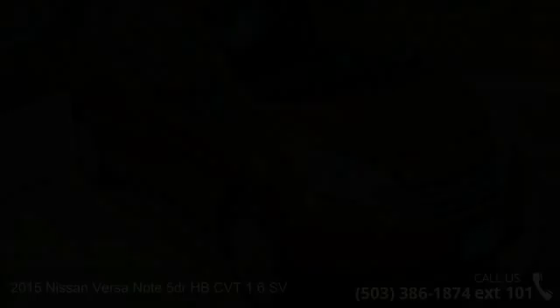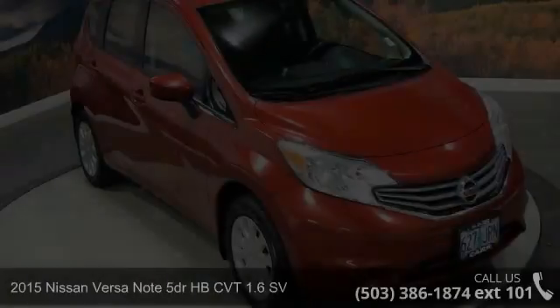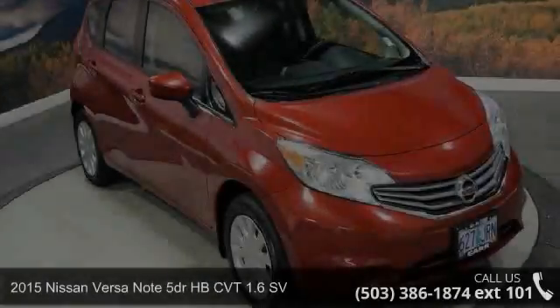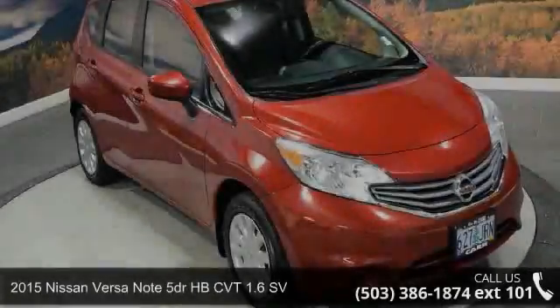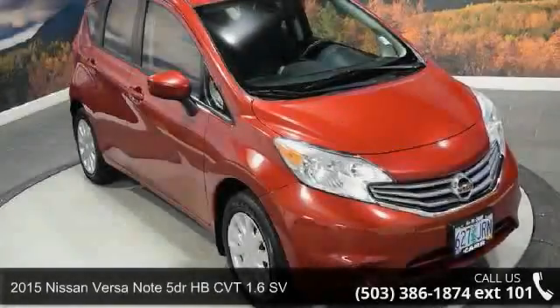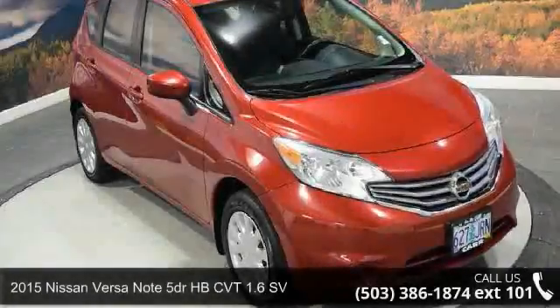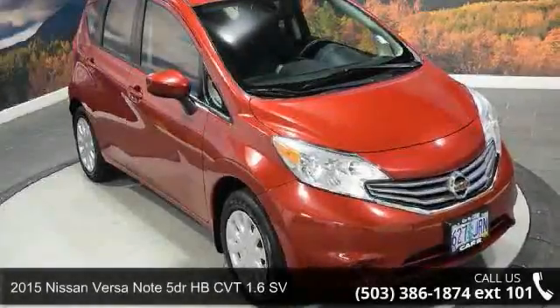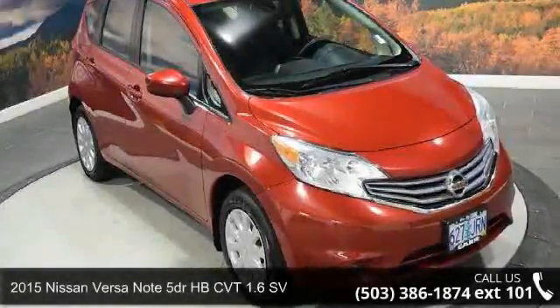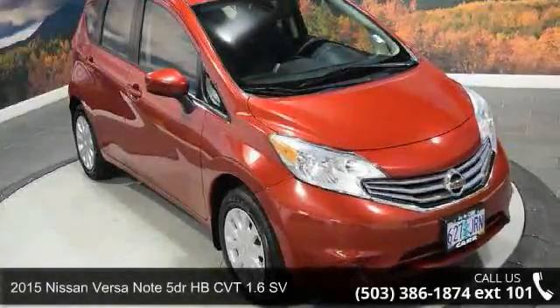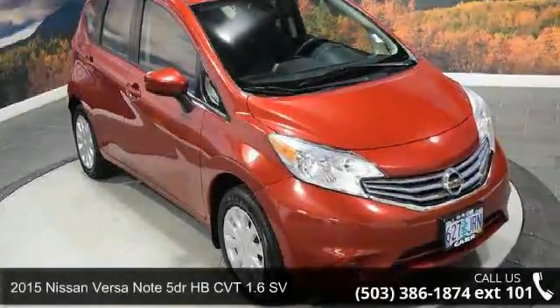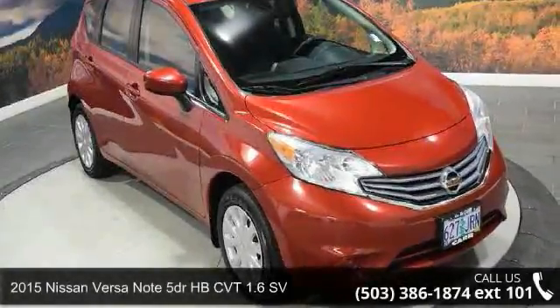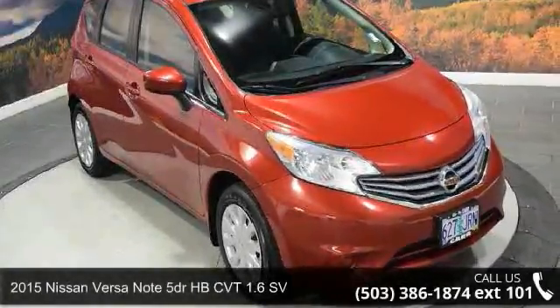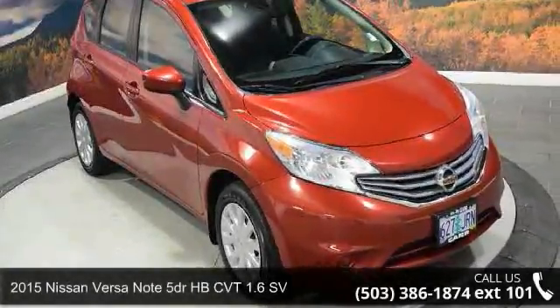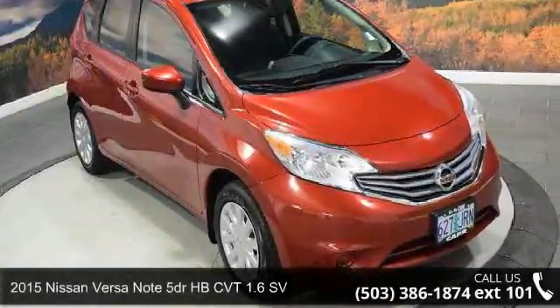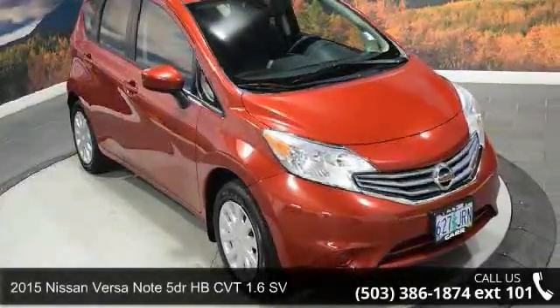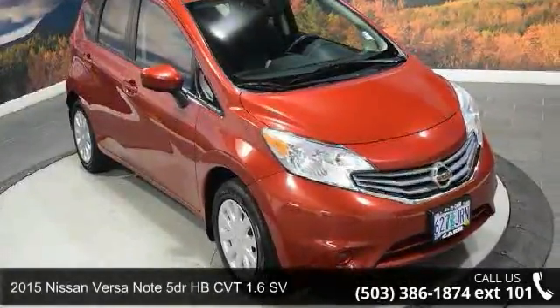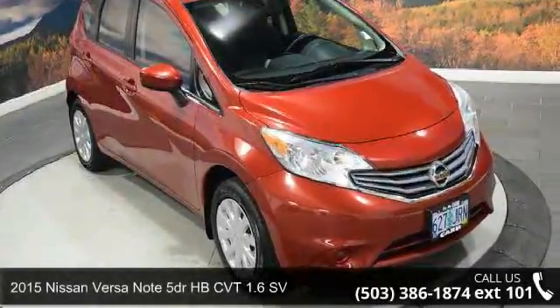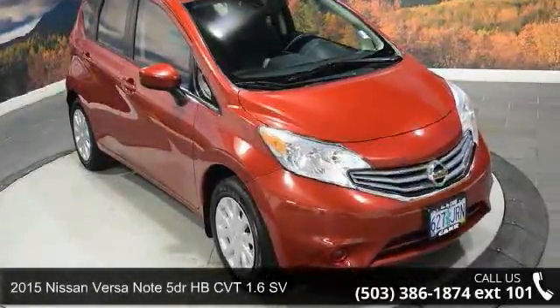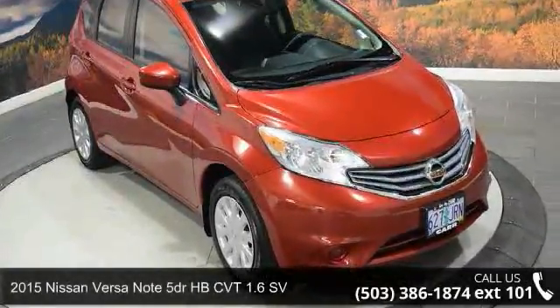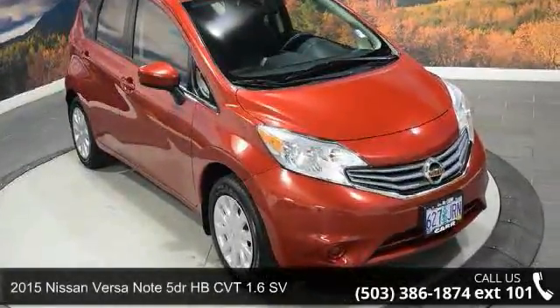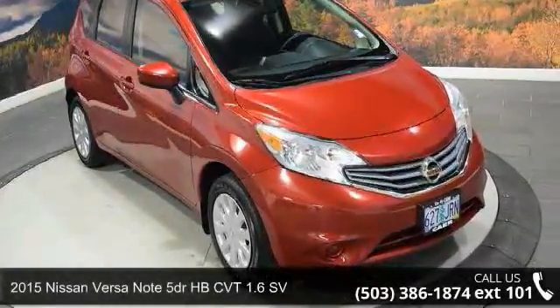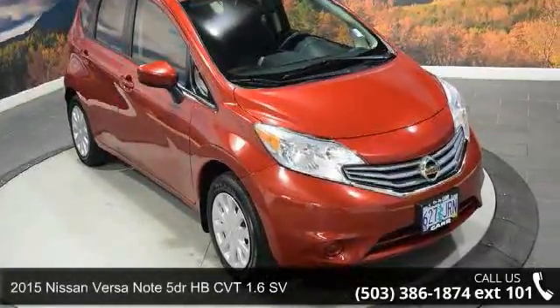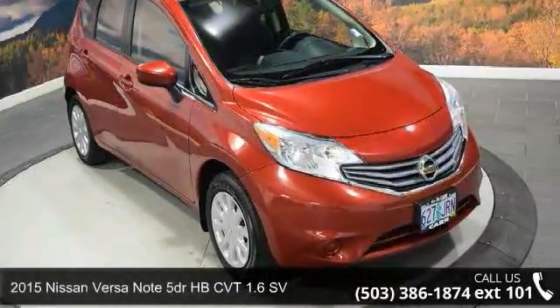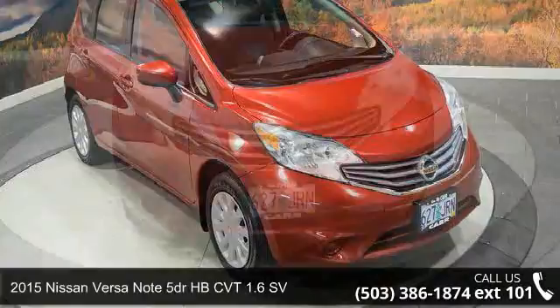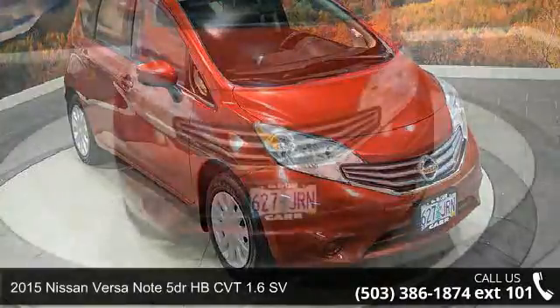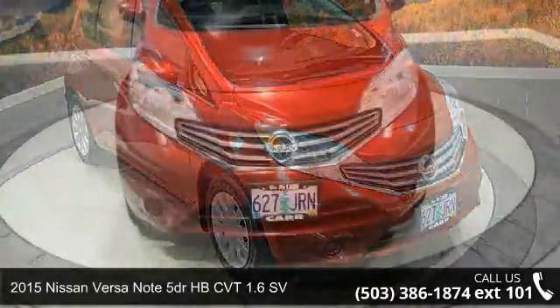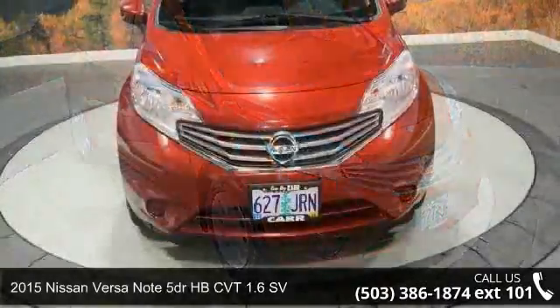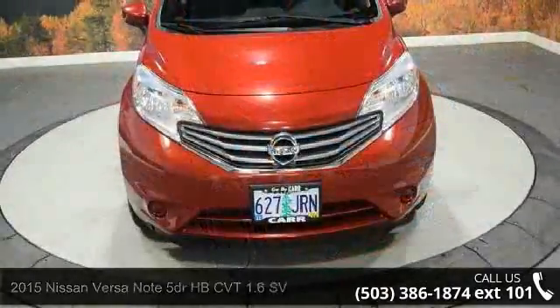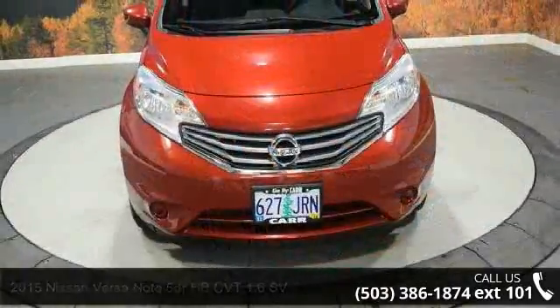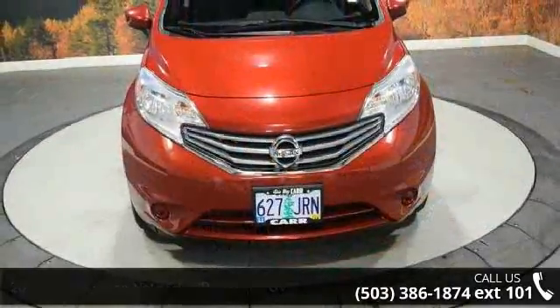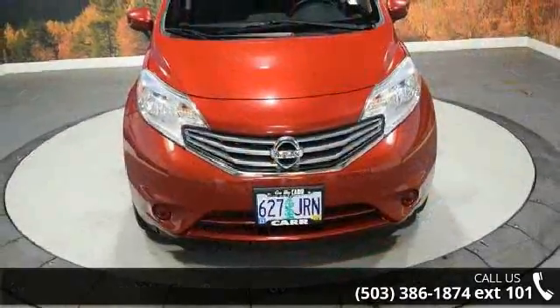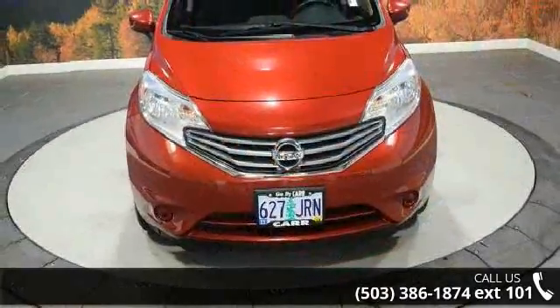Step into the 2015 Nissan Versa Note. If you are looking for a first-rate auto, this one could be yours today.